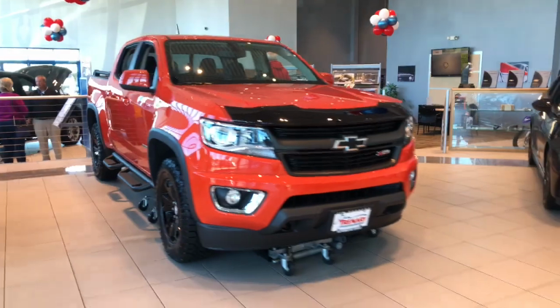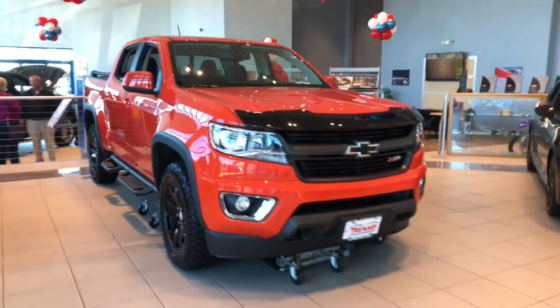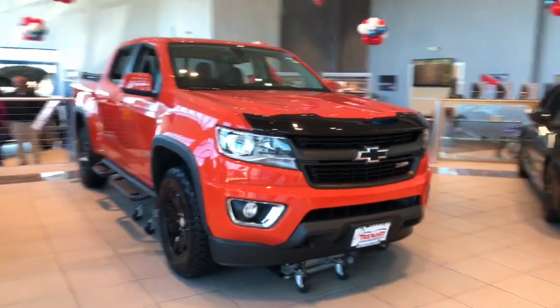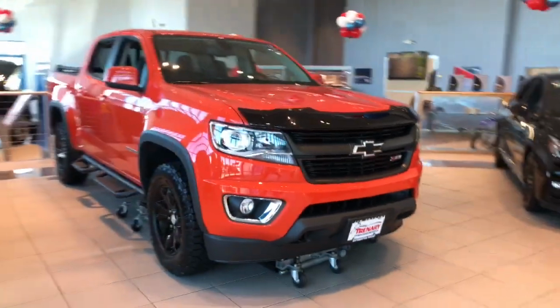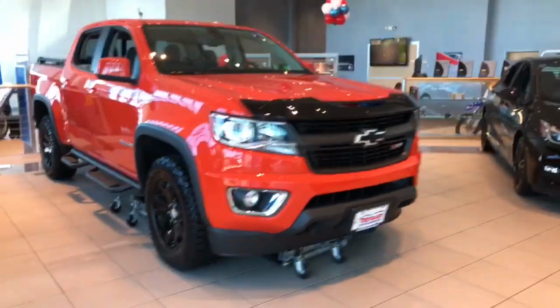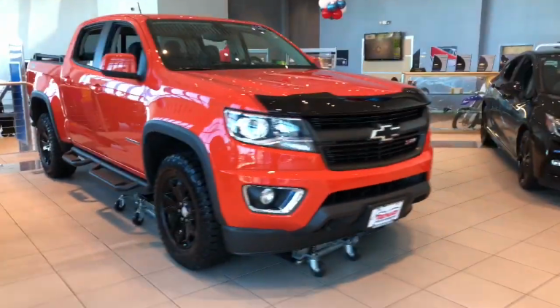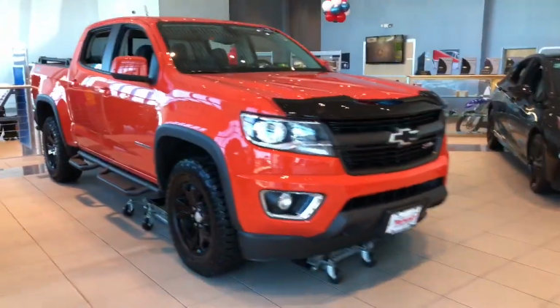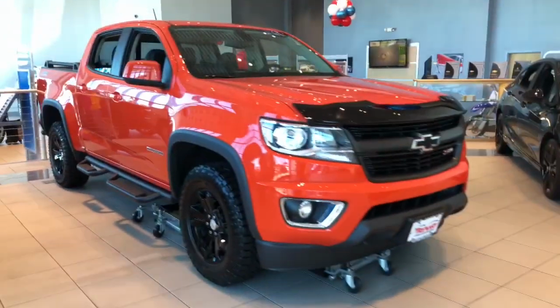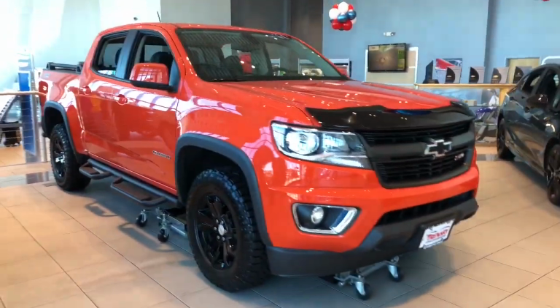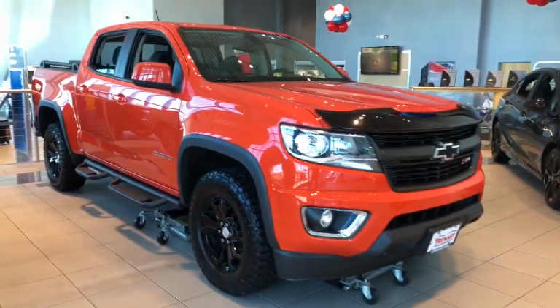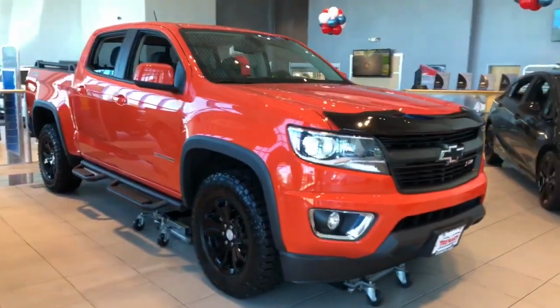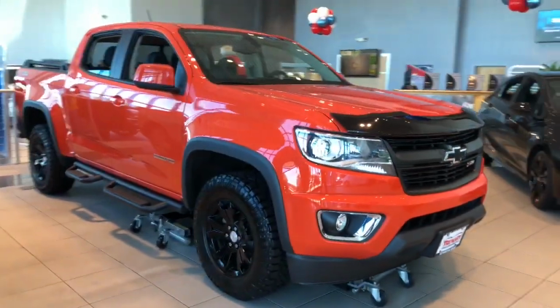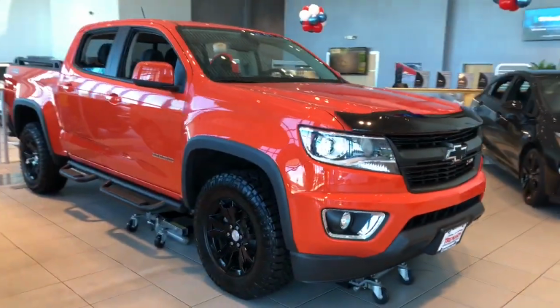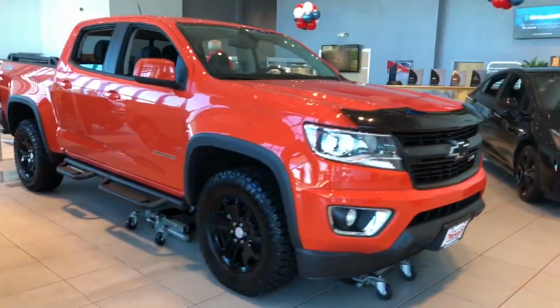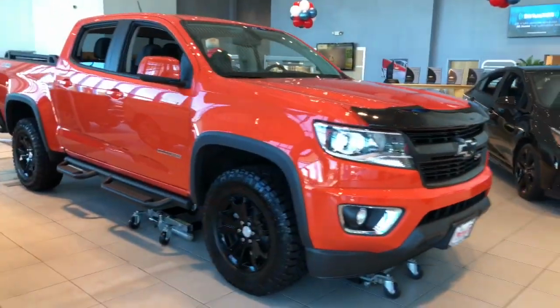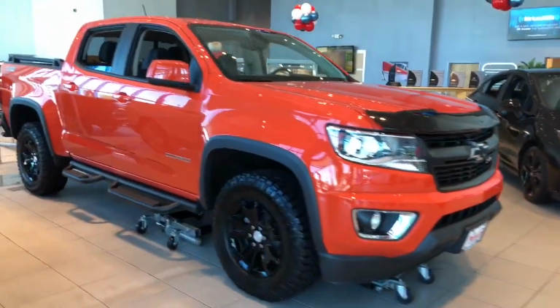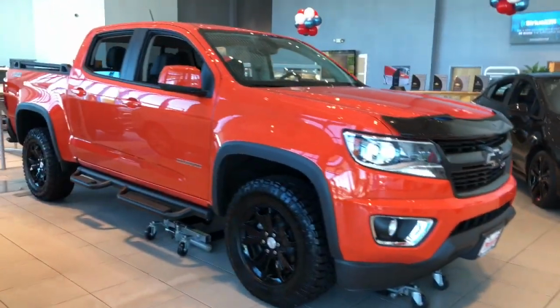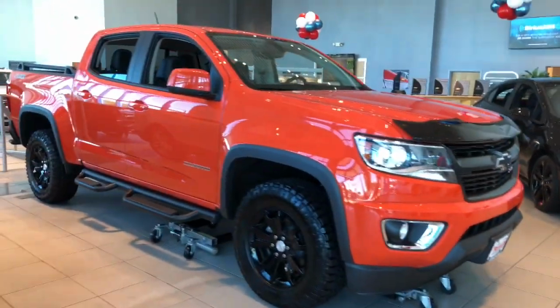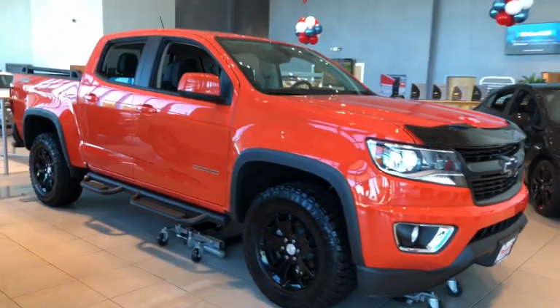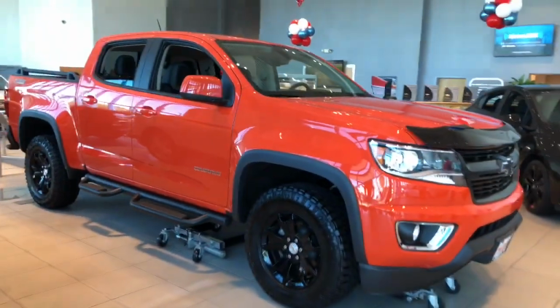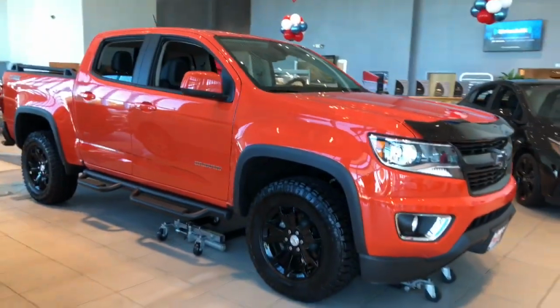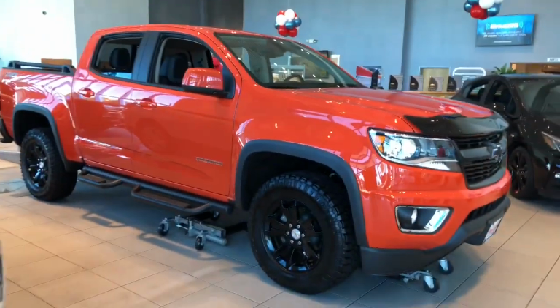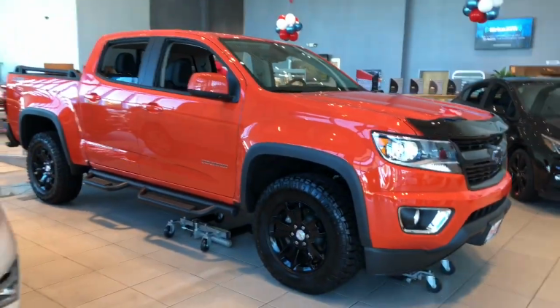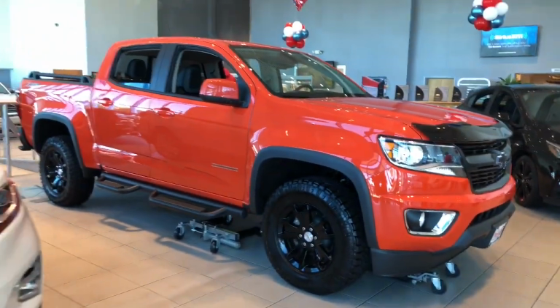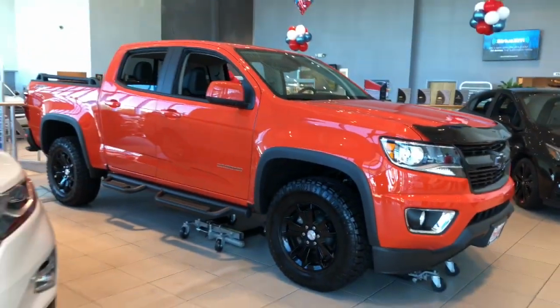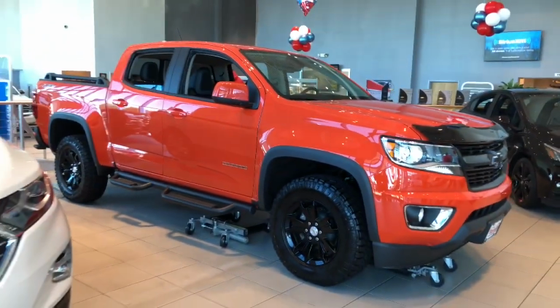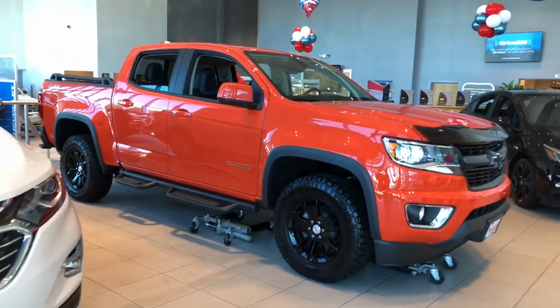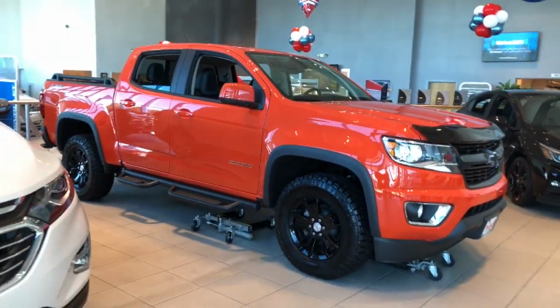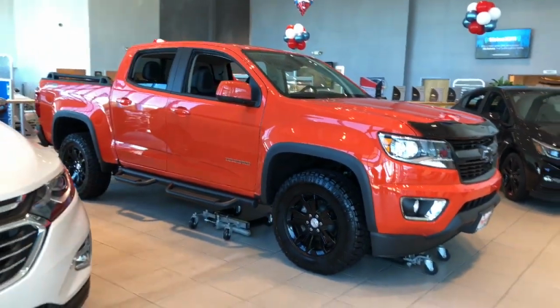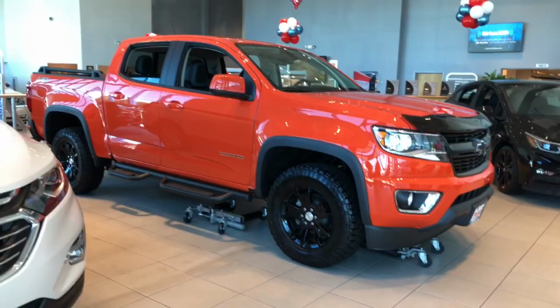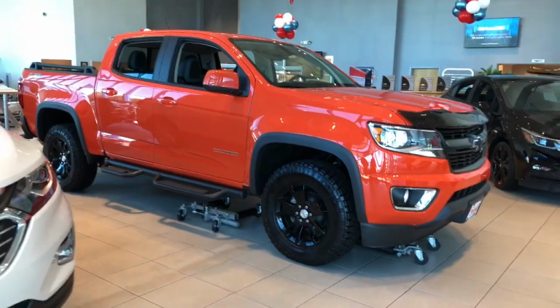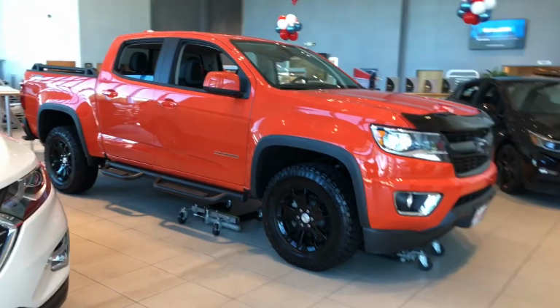What's up everybody, today we are going to review the all-new 2019 Chevrolet Colorado.